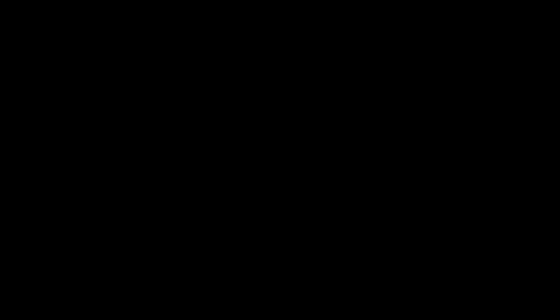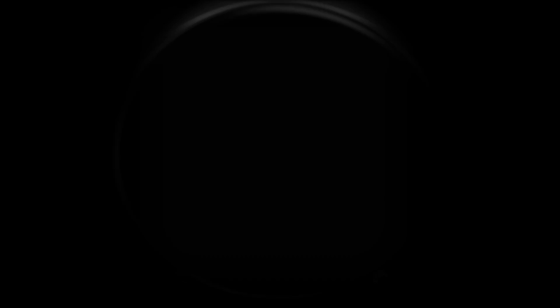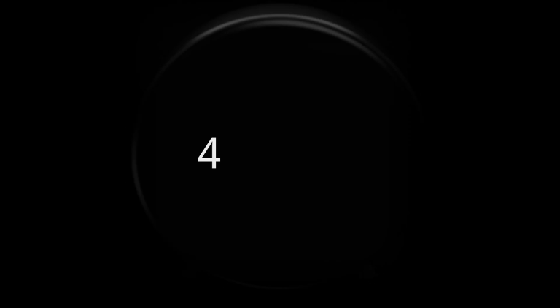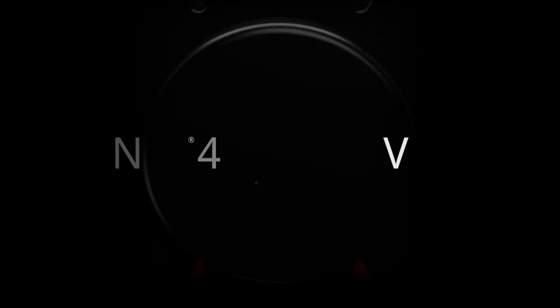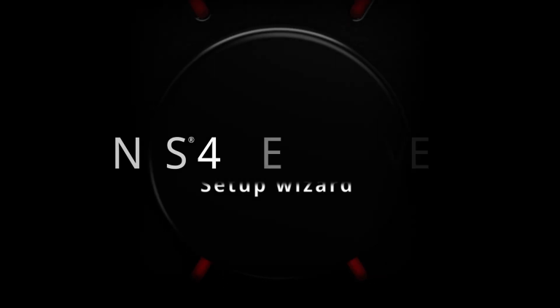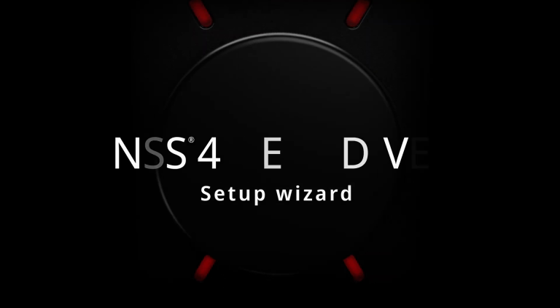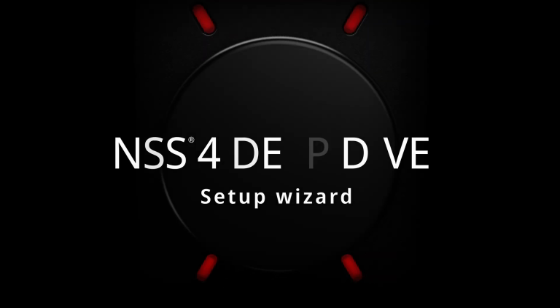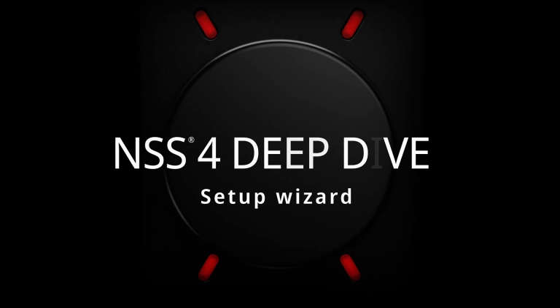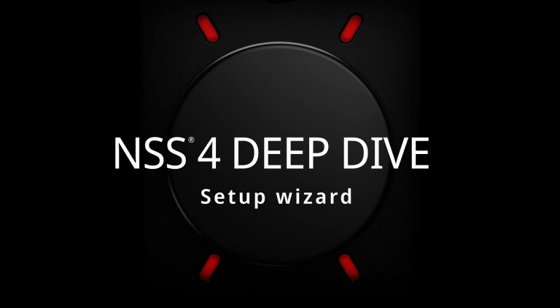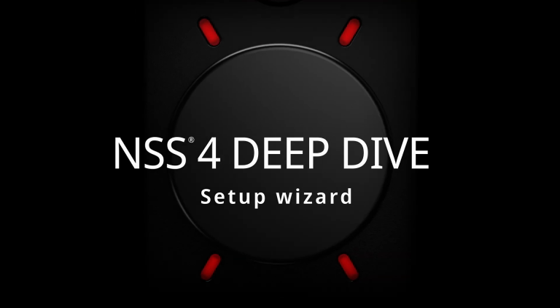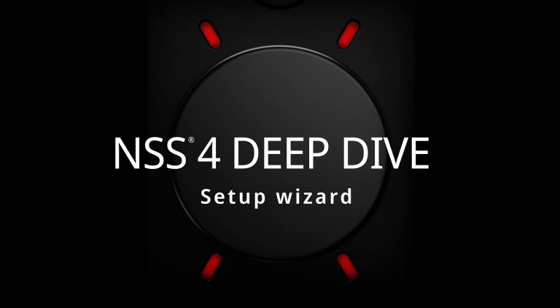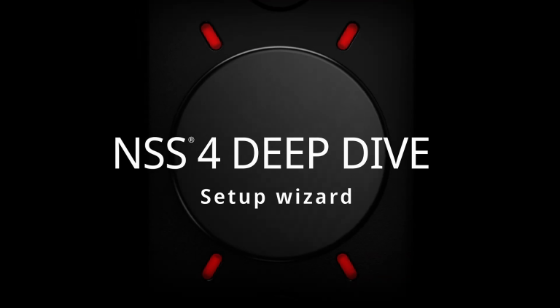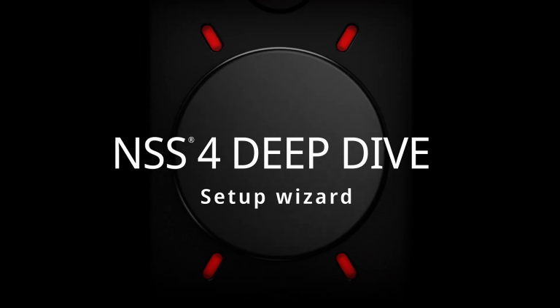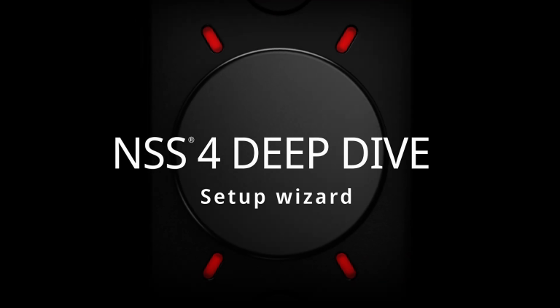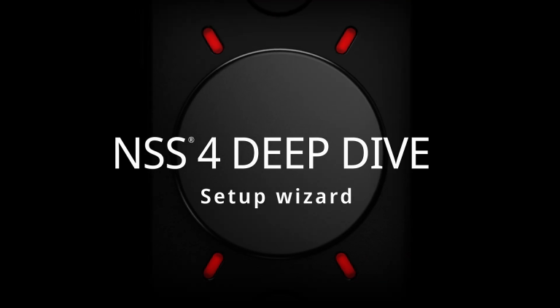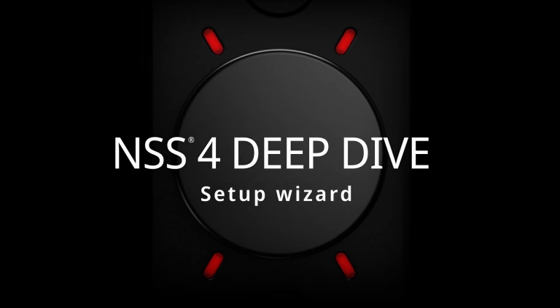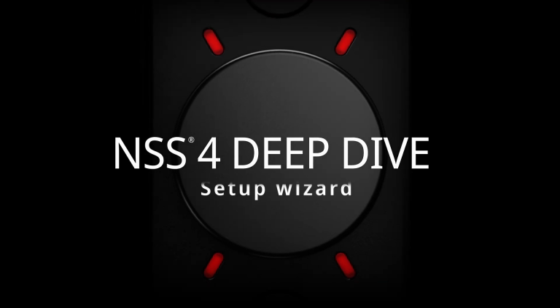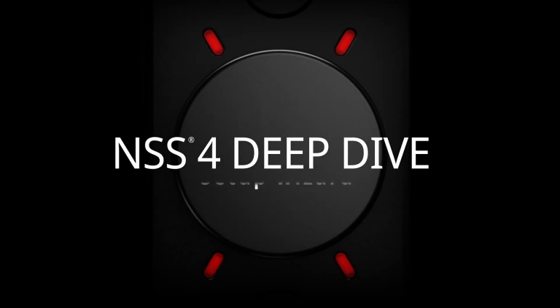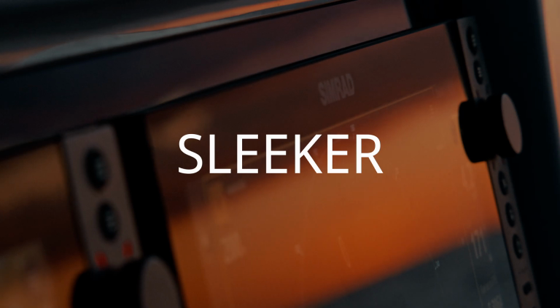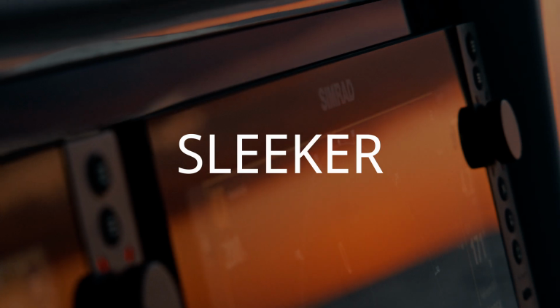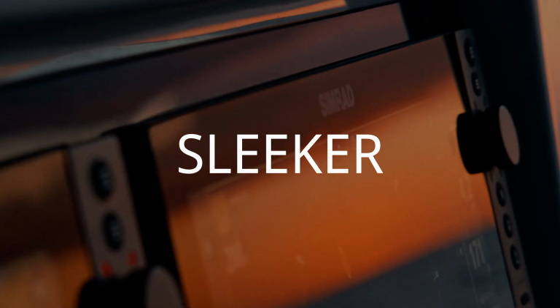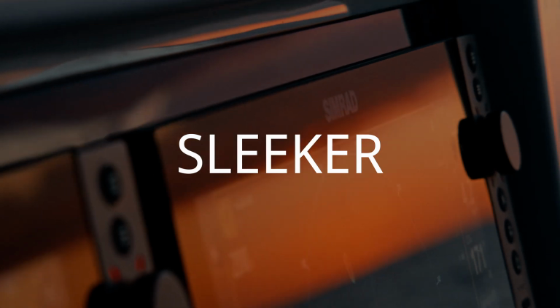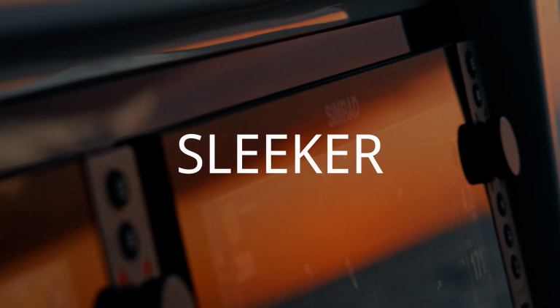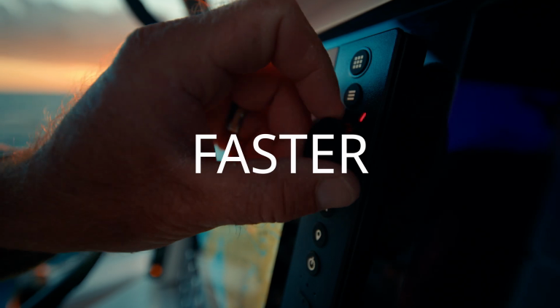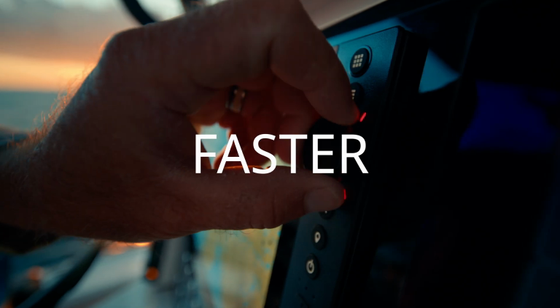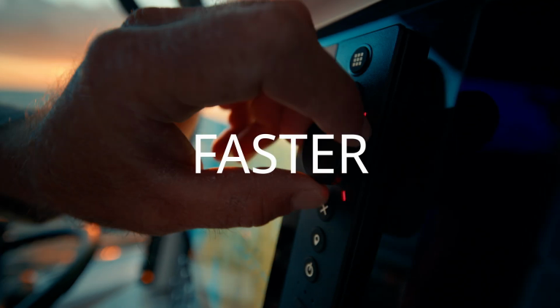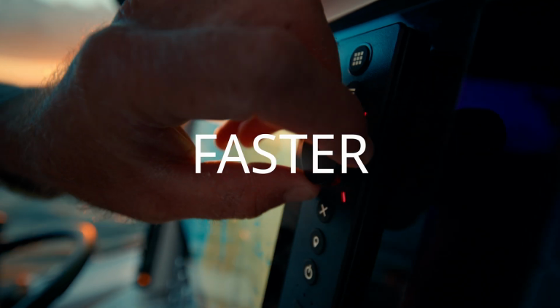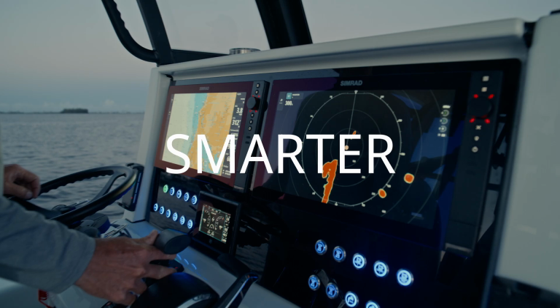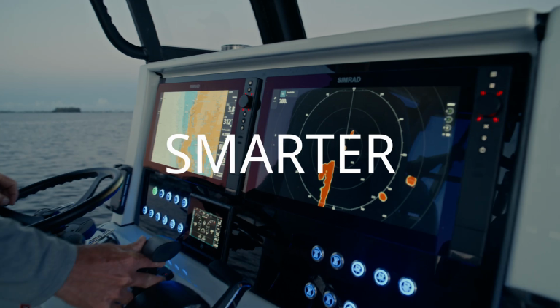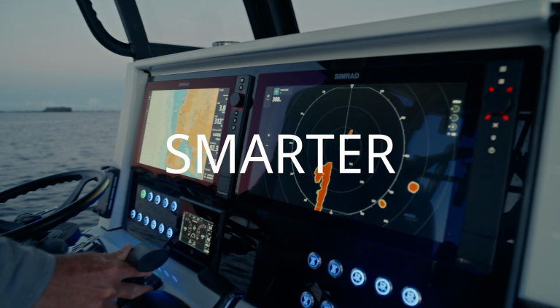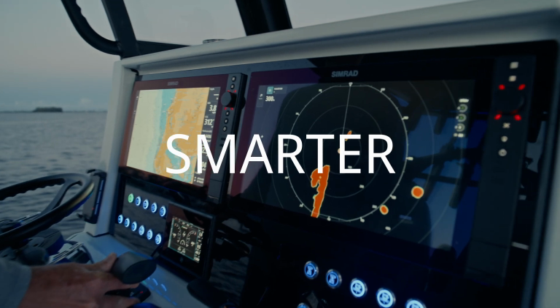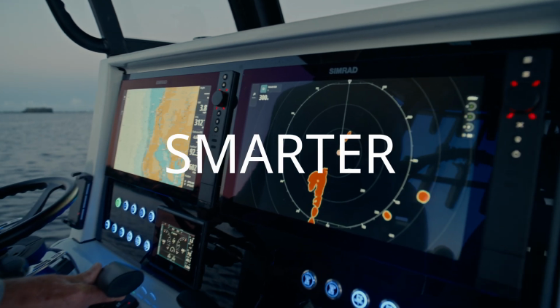Welcome to the CEMRAD NSS-4: sleeker, faster, and smarter.